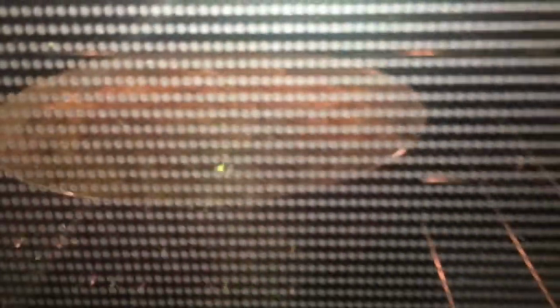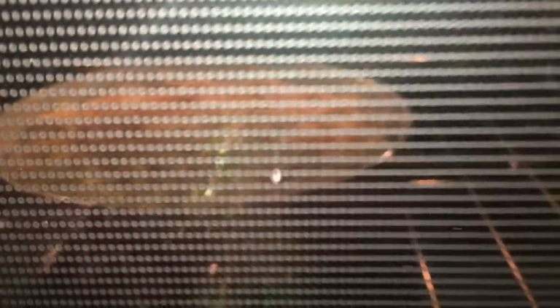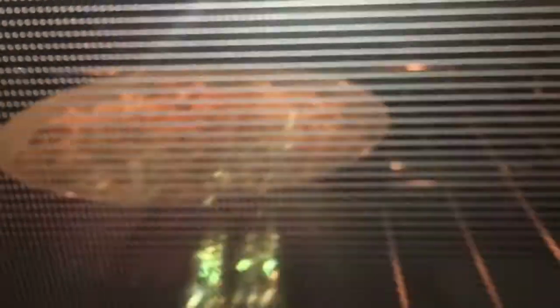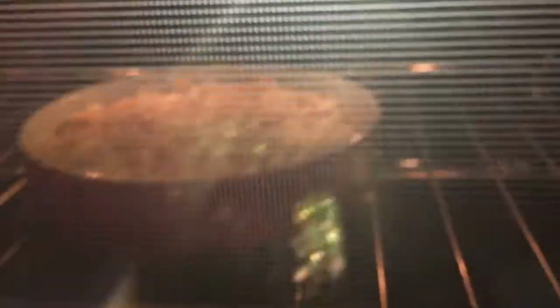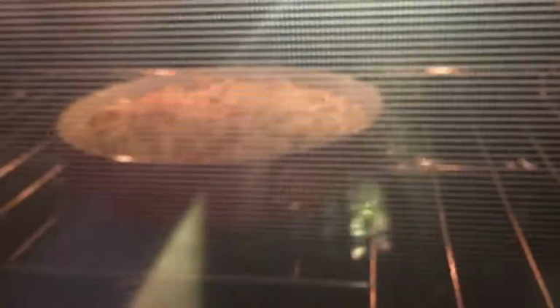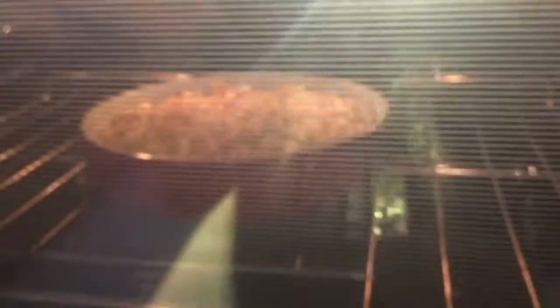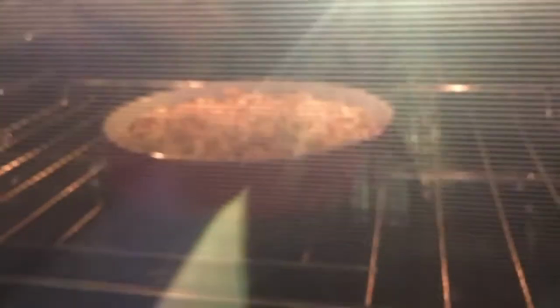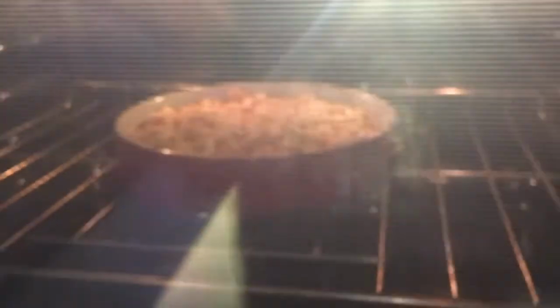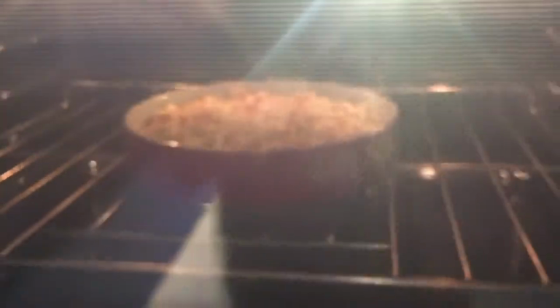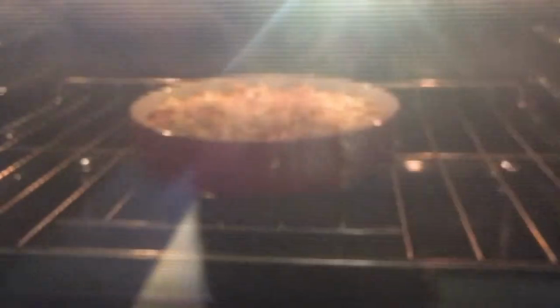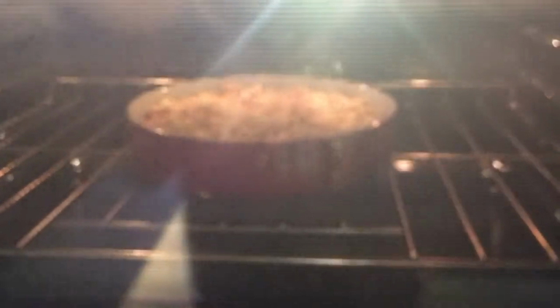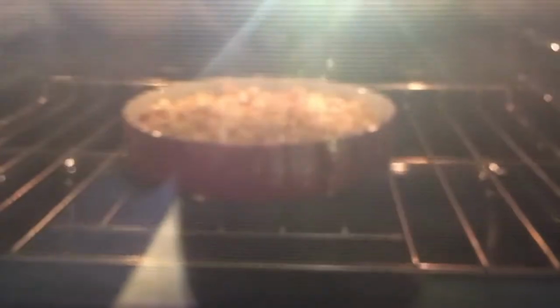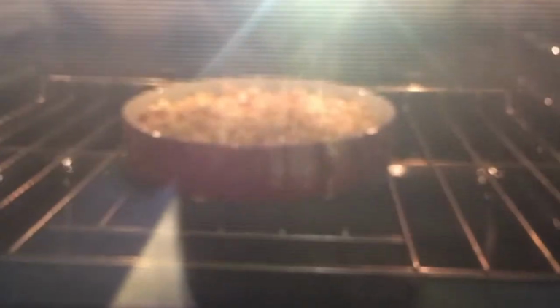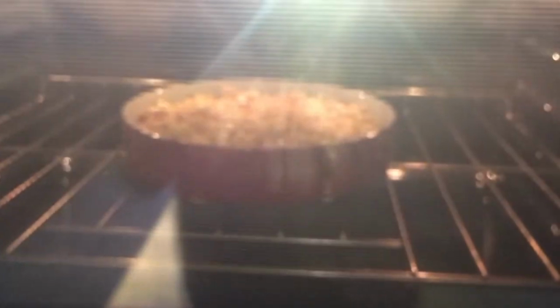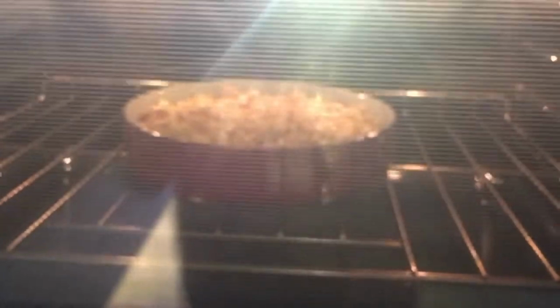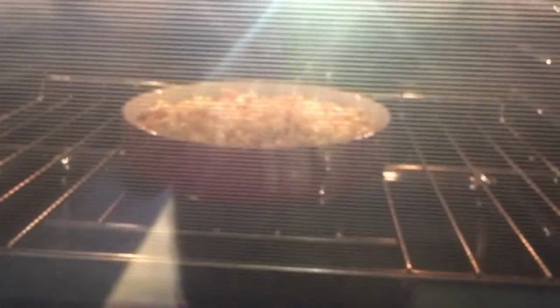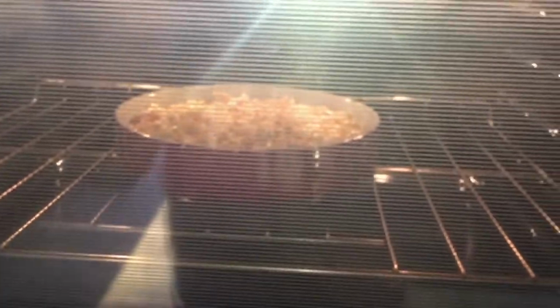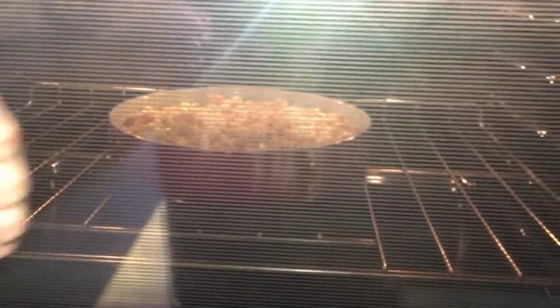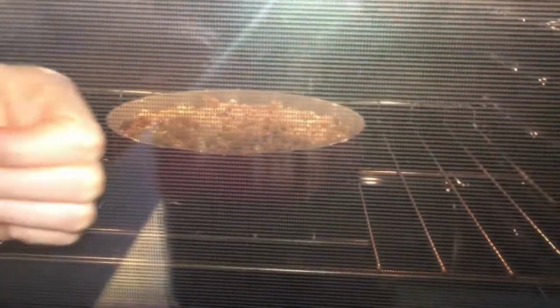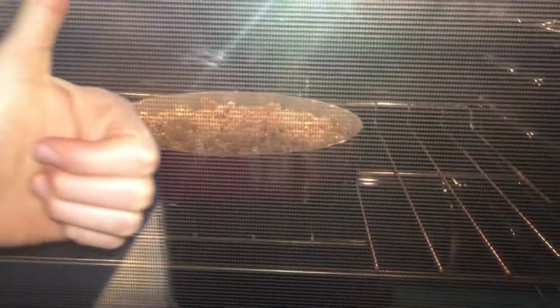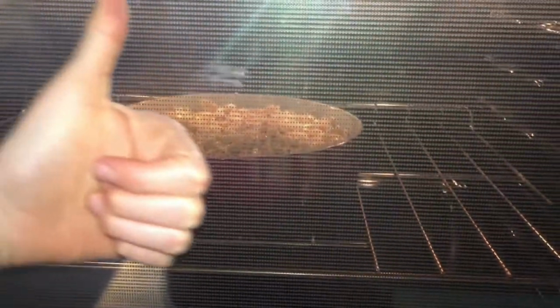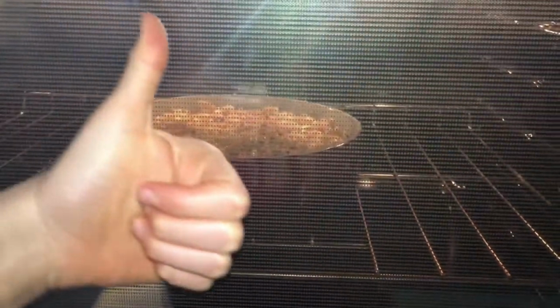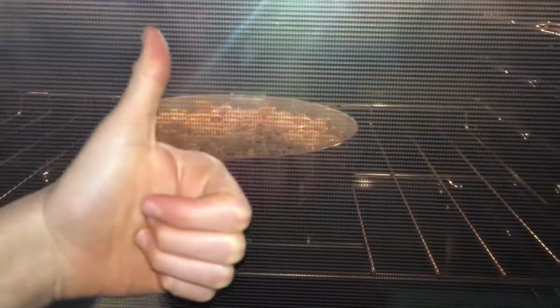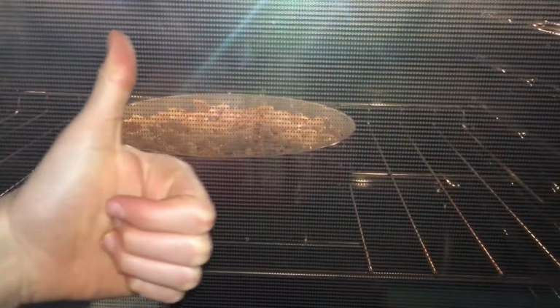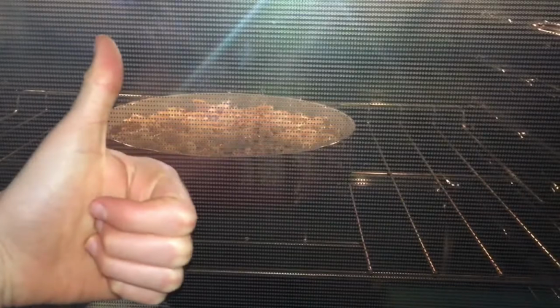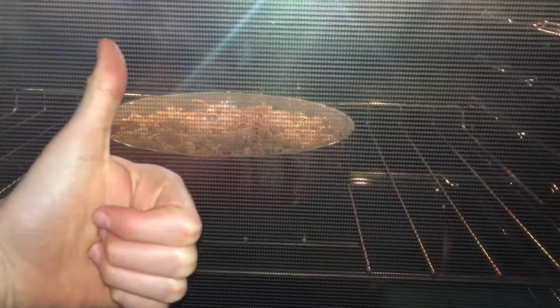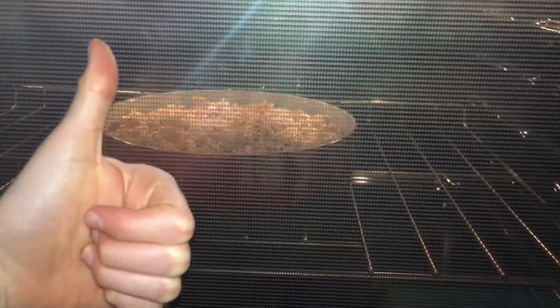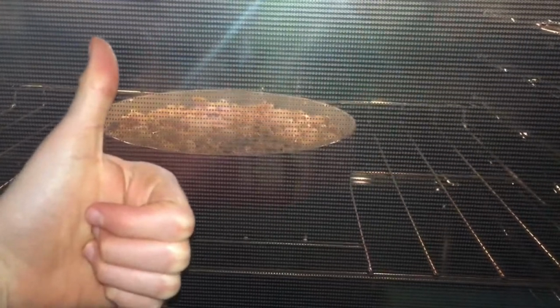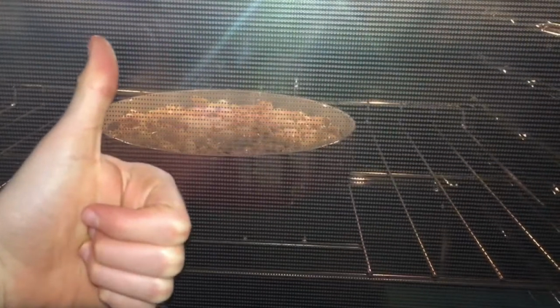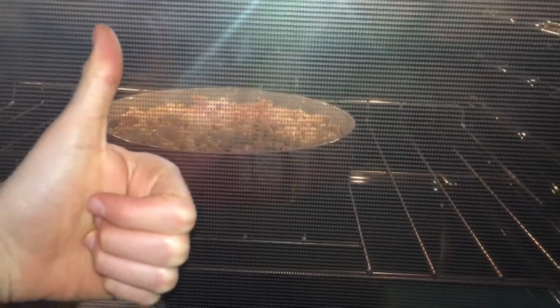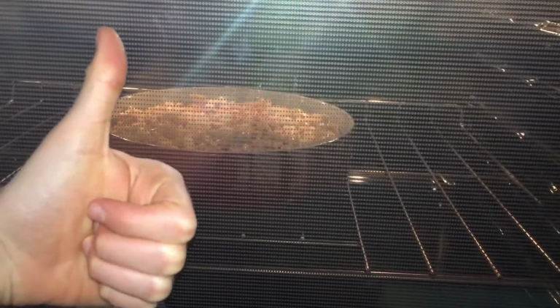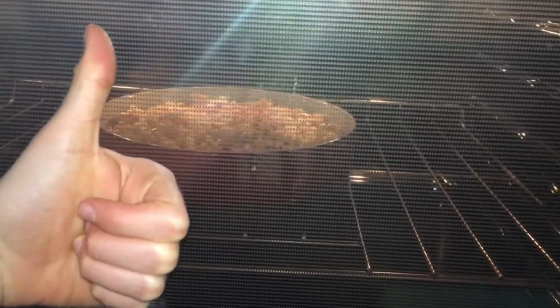As you can see, I am really excited. This is going to be super delicious.